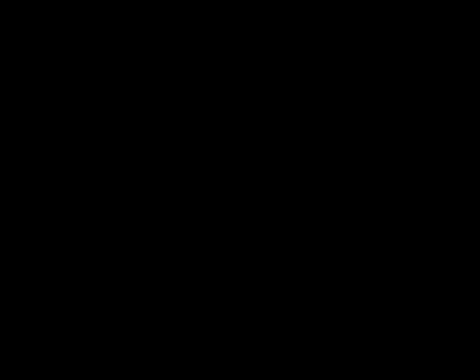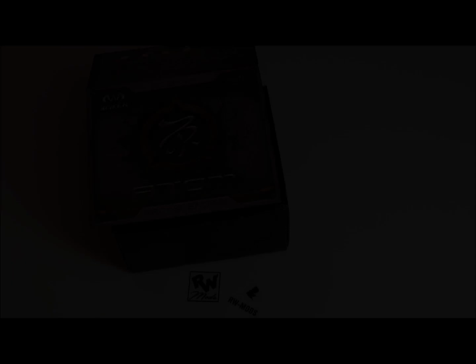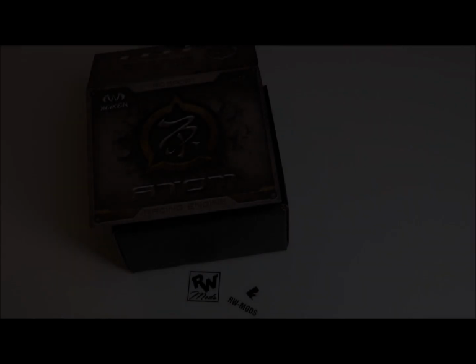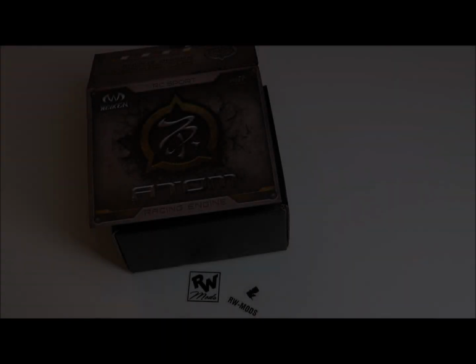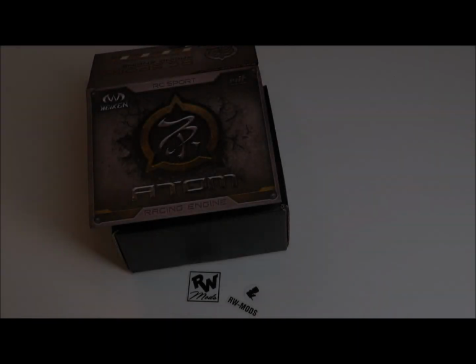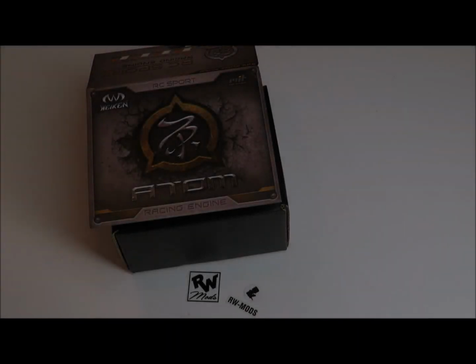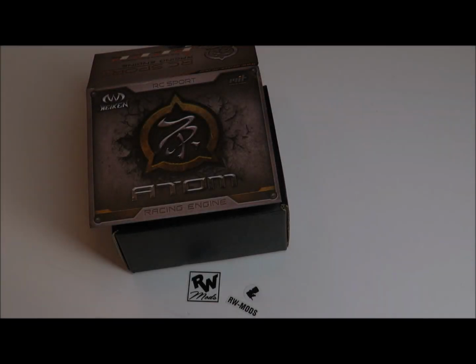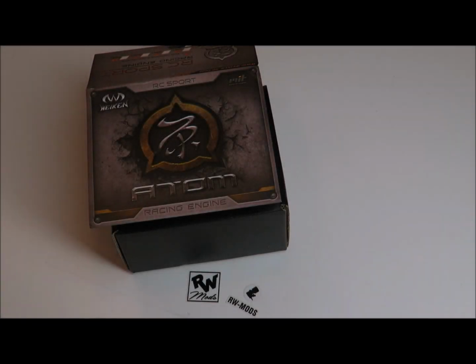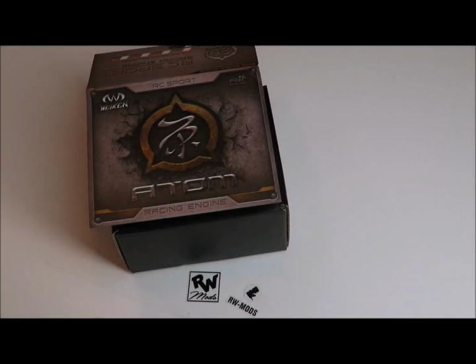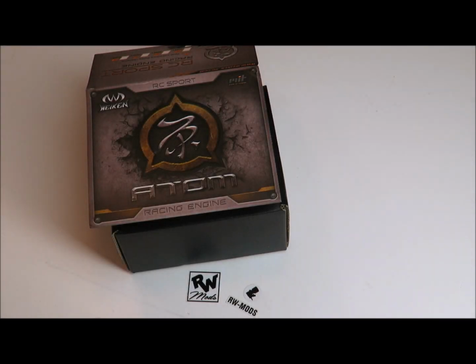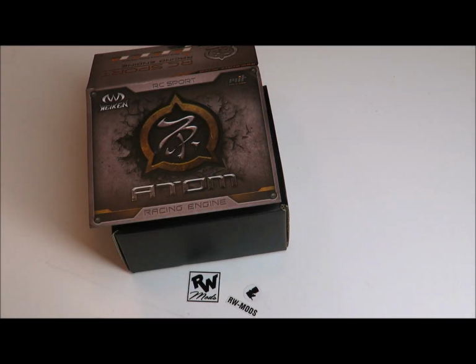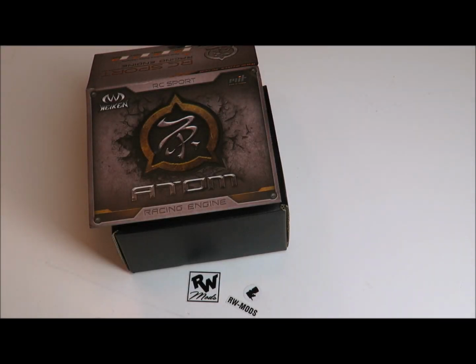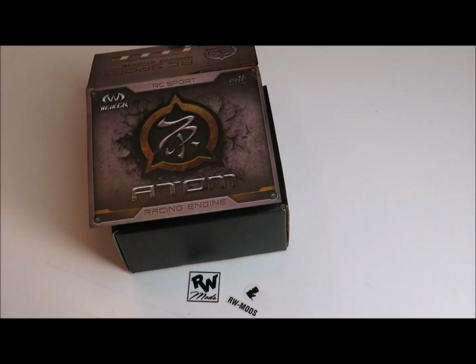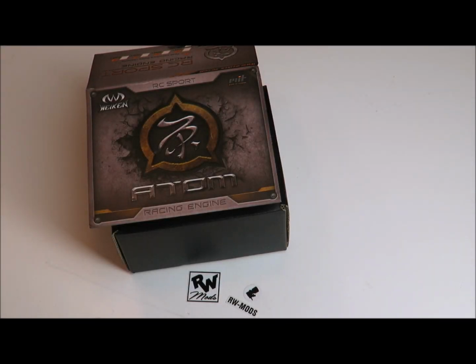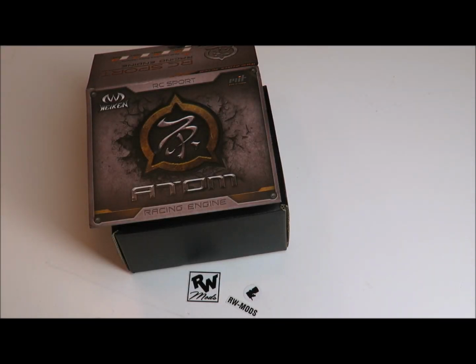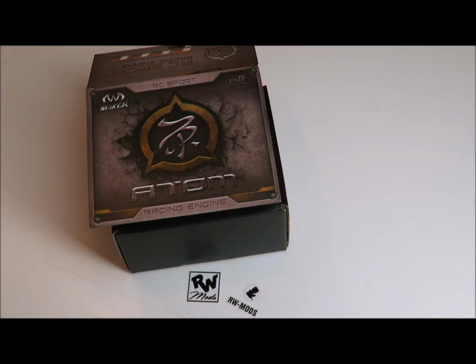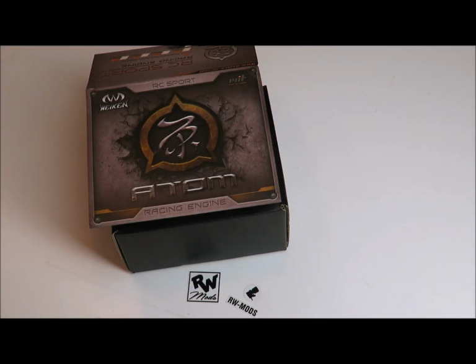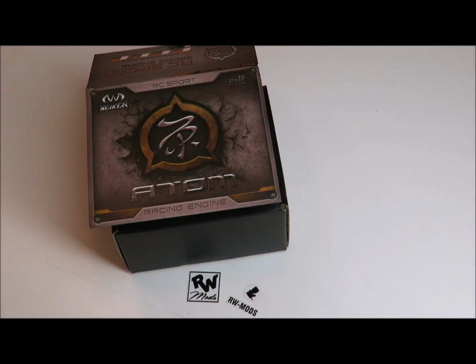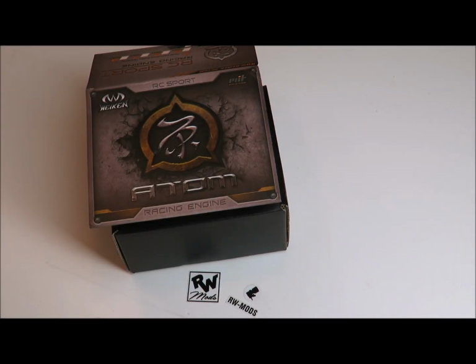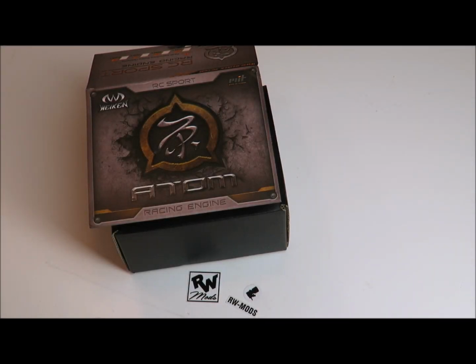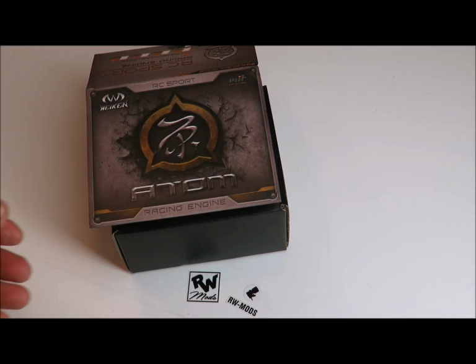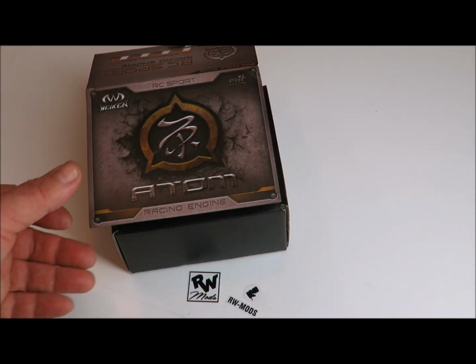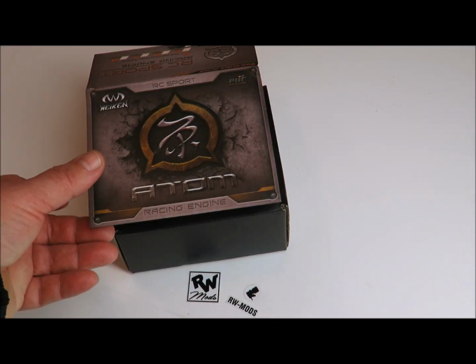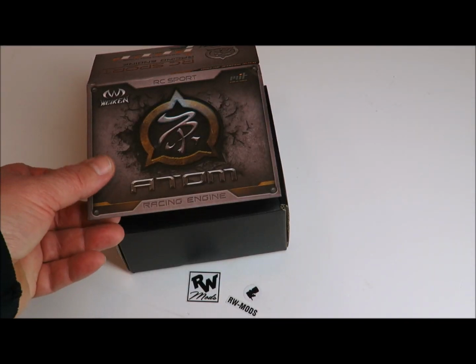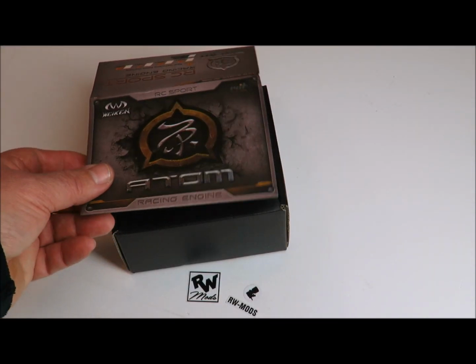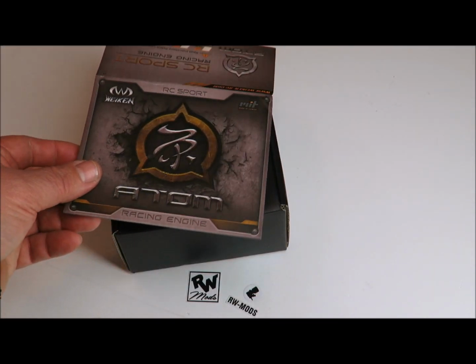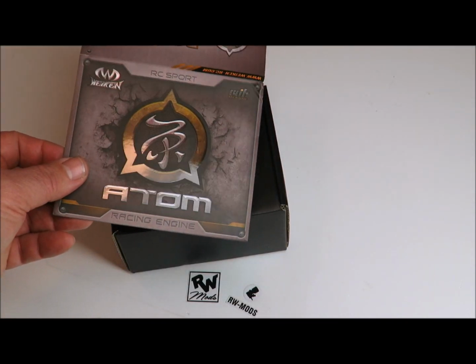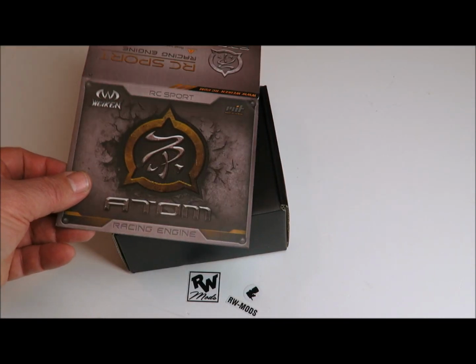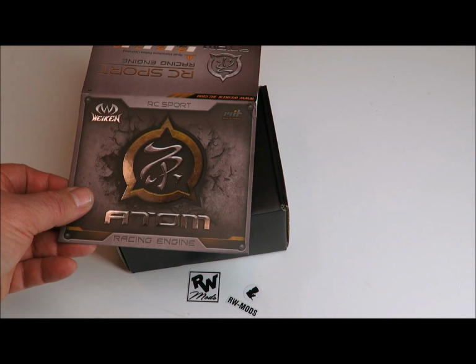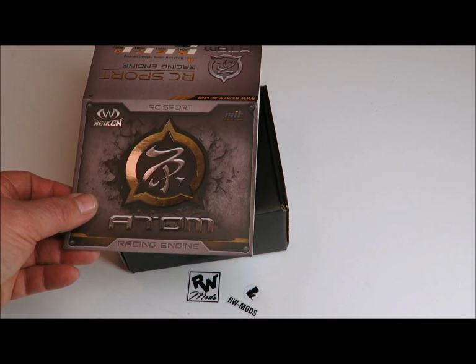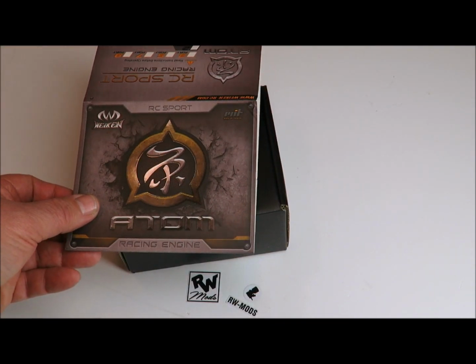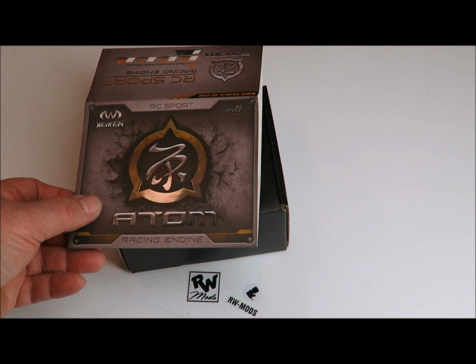Hi, Rex Welch at RW Mods here. Today we're going to take a look at the Atom SV1 engine.